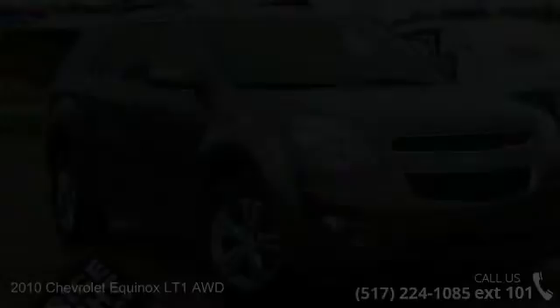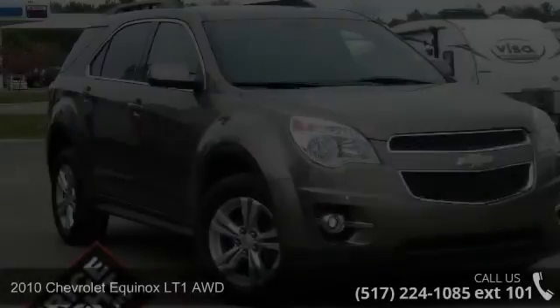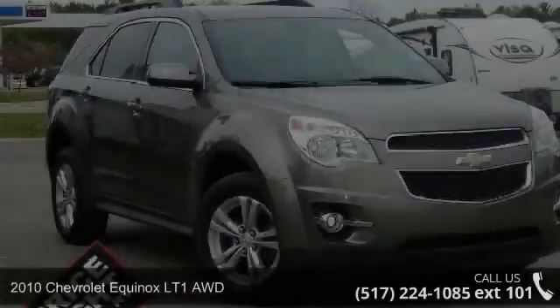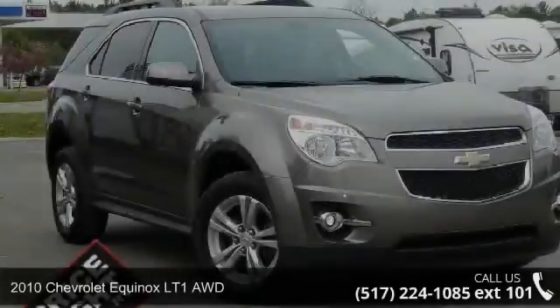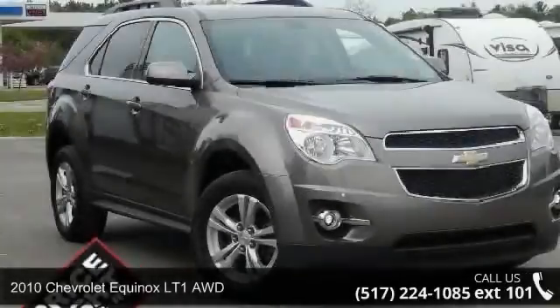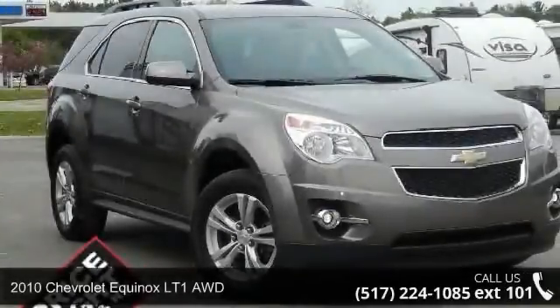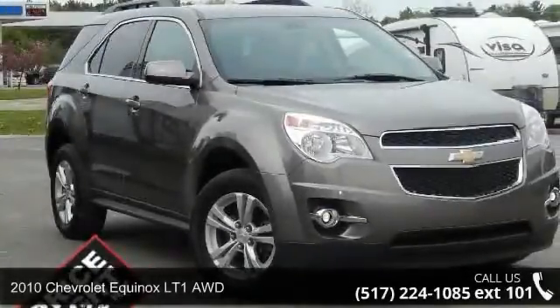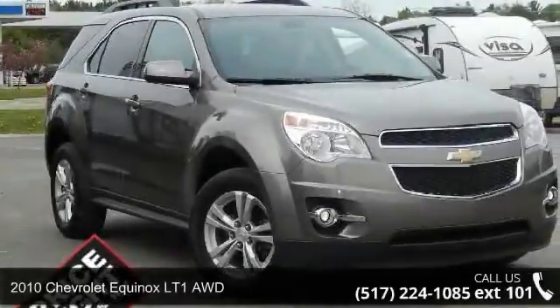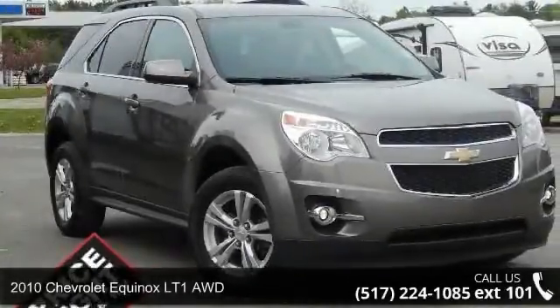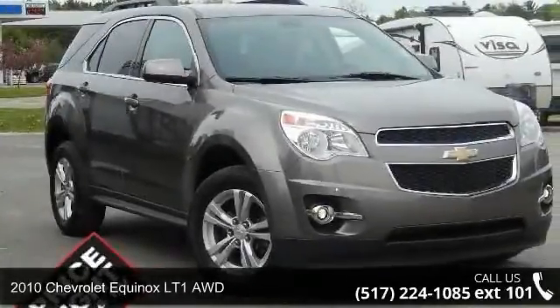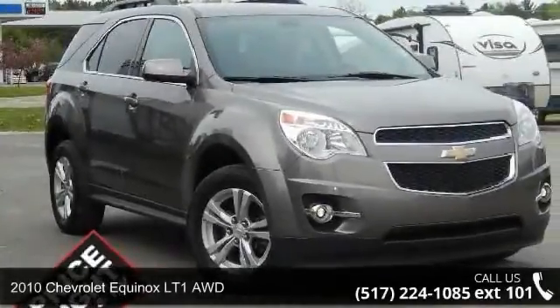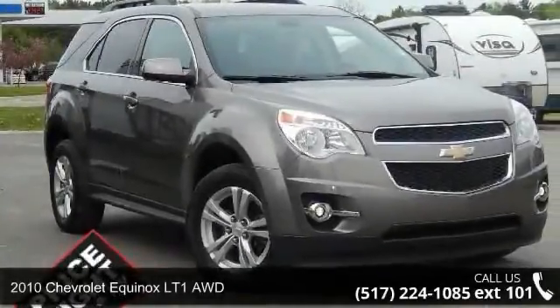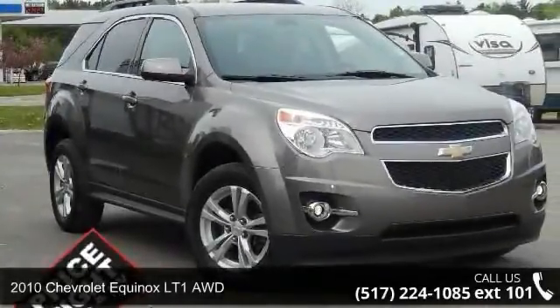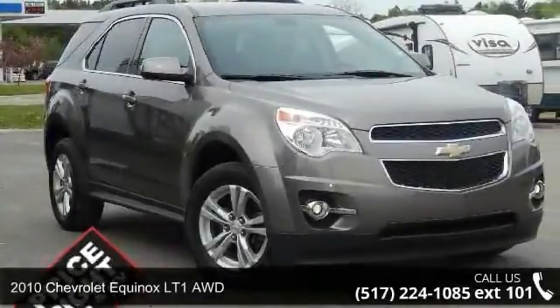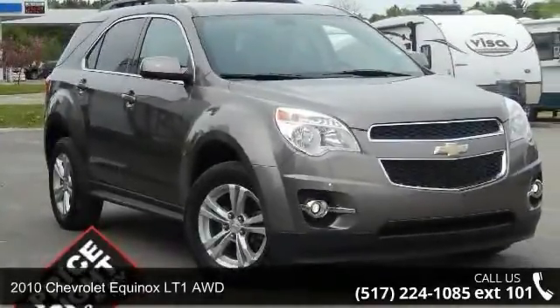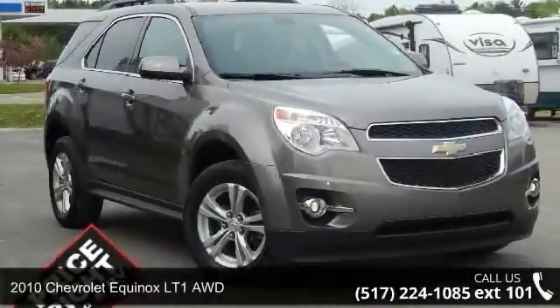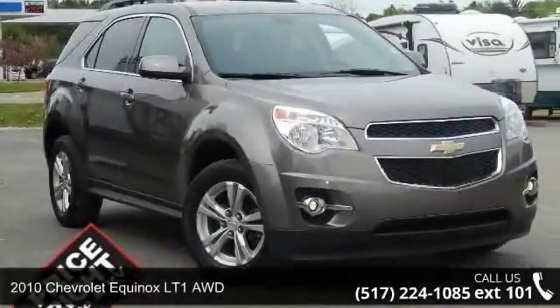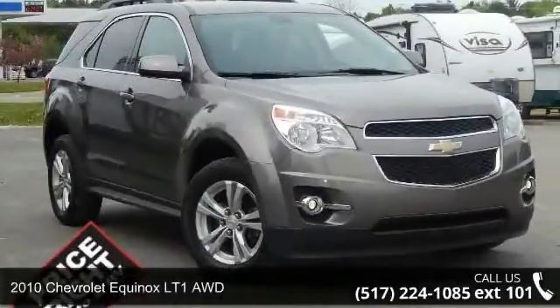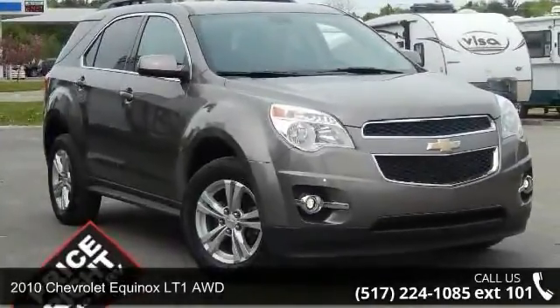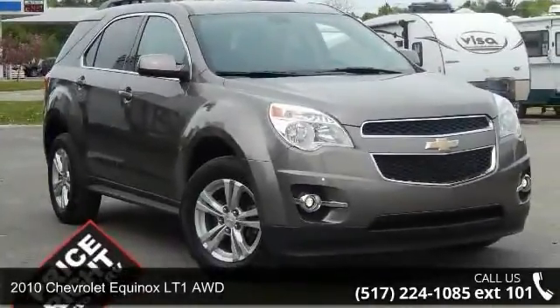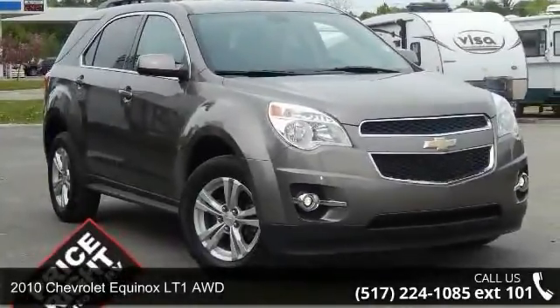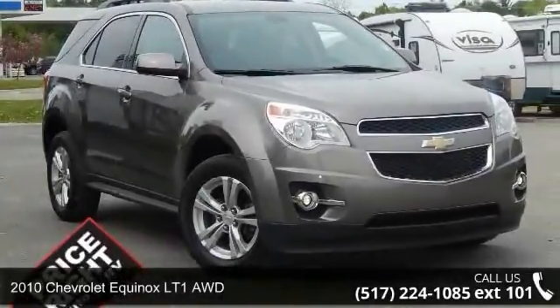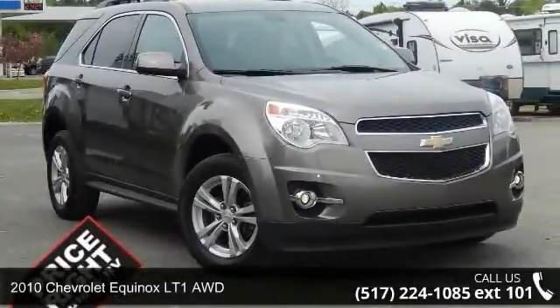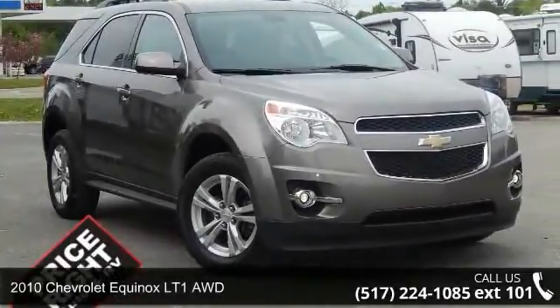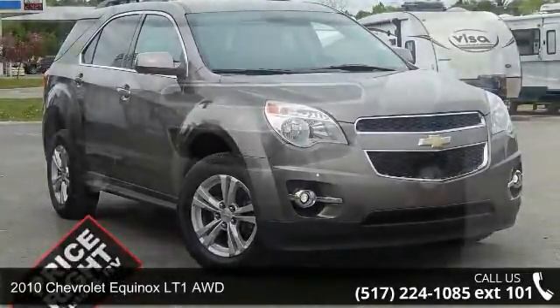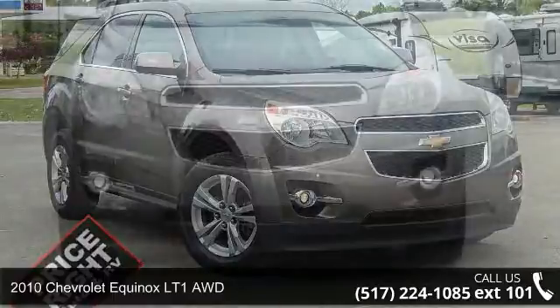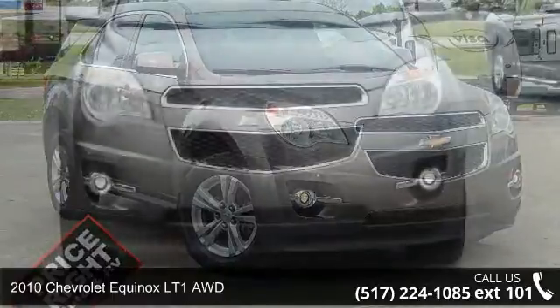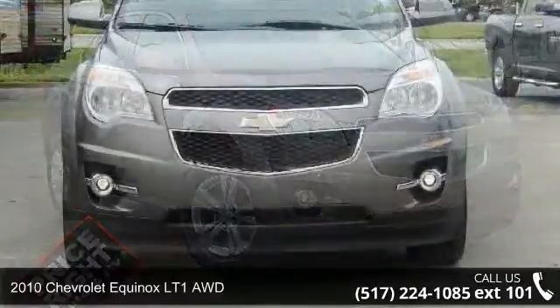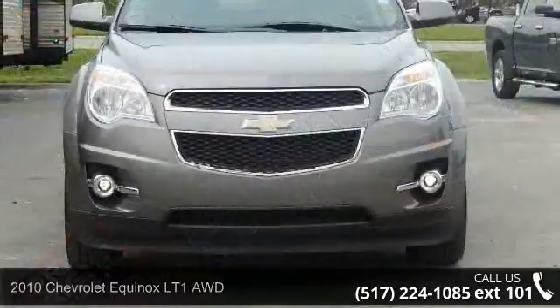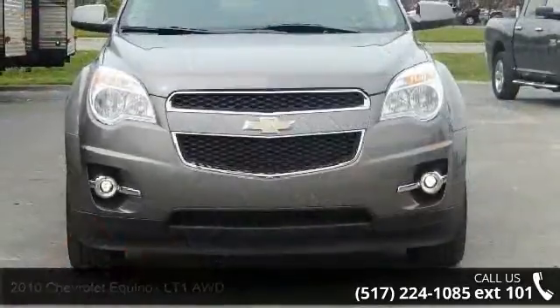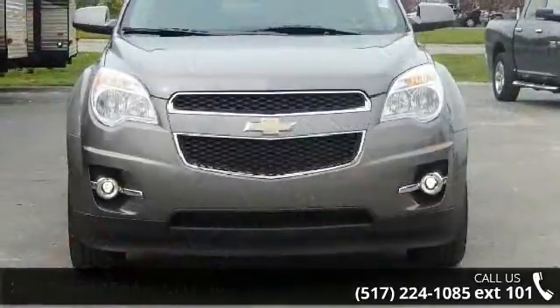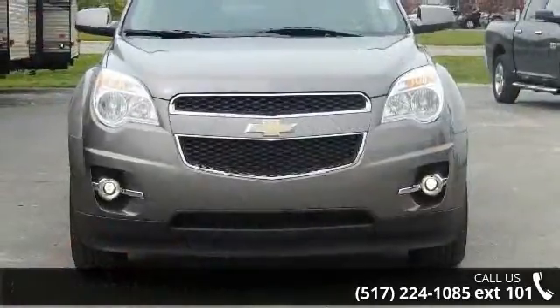Arrive in style with this 2010 Chevrolet Equinox. This may be the set of wheels you've been looking for.